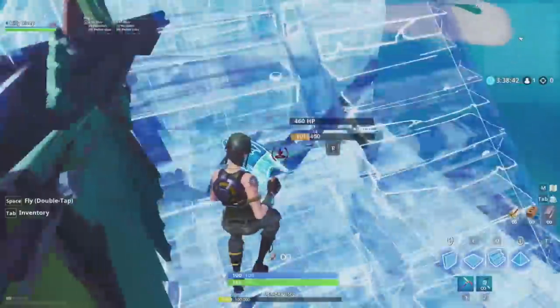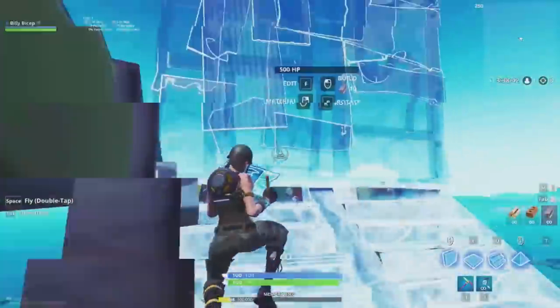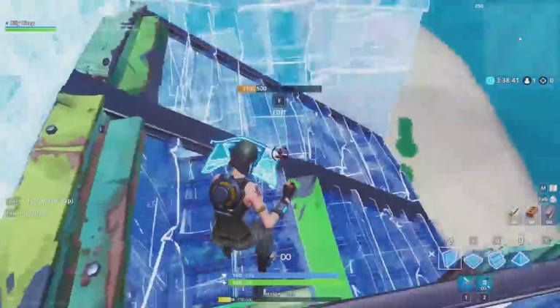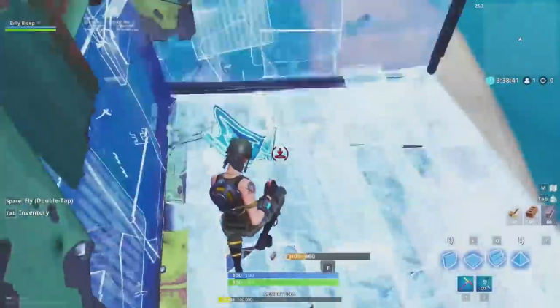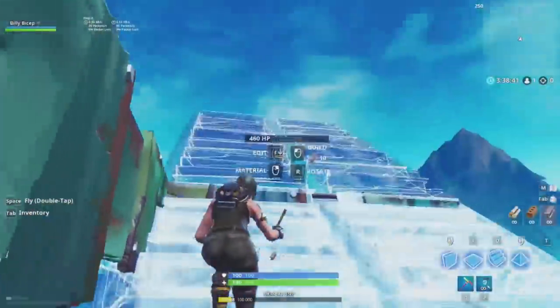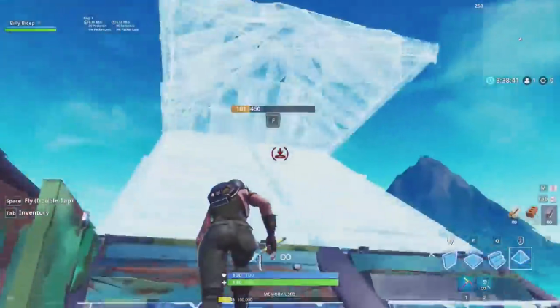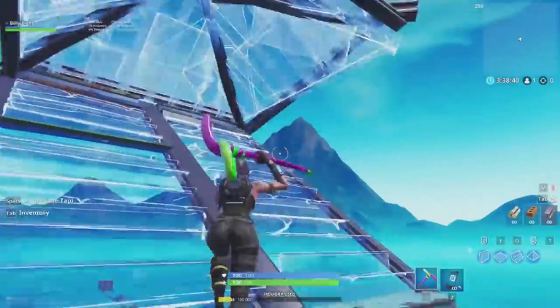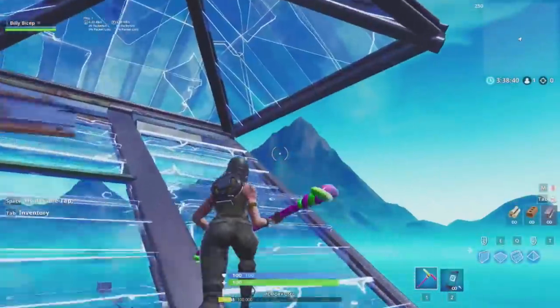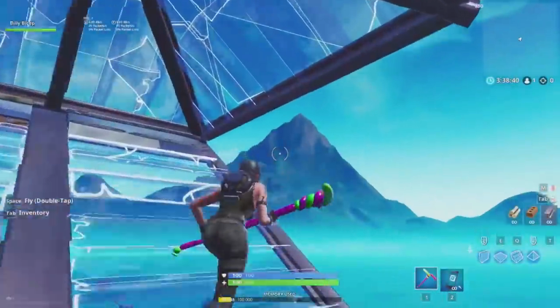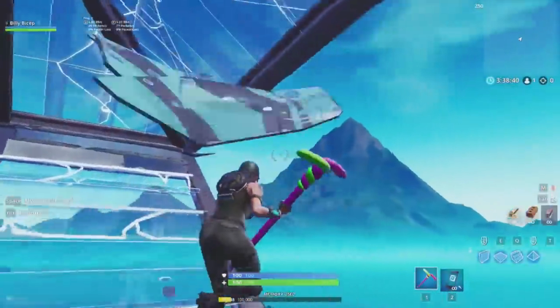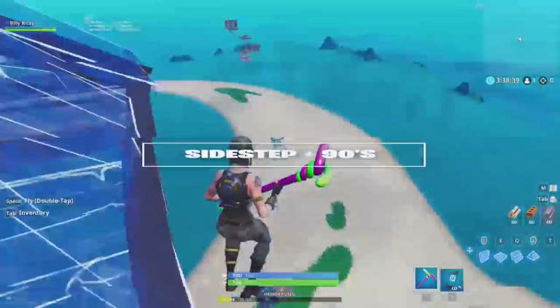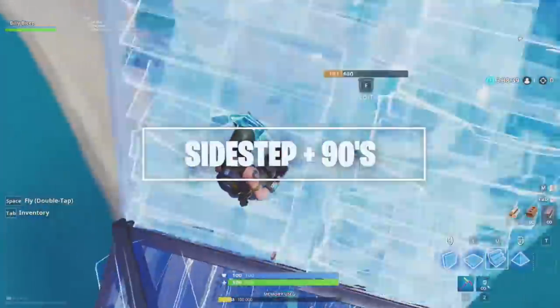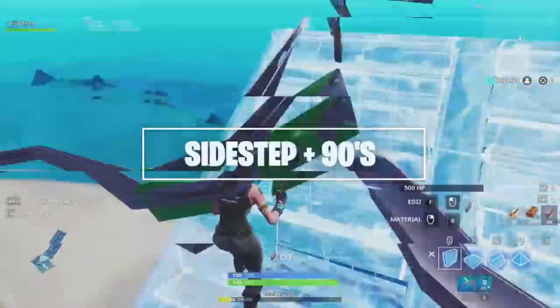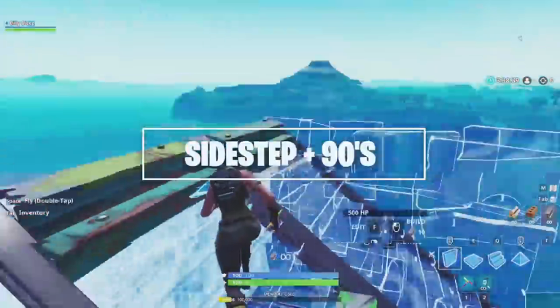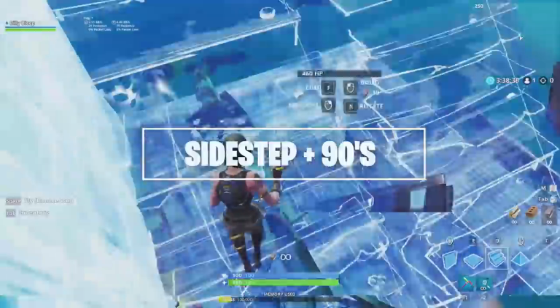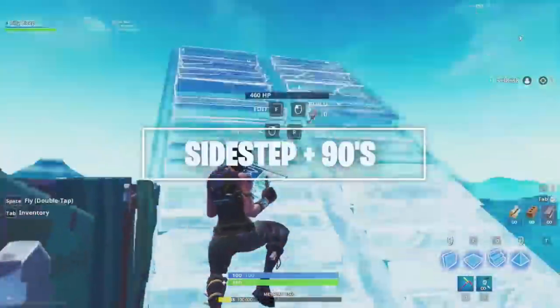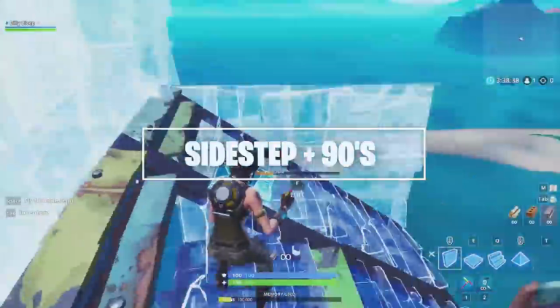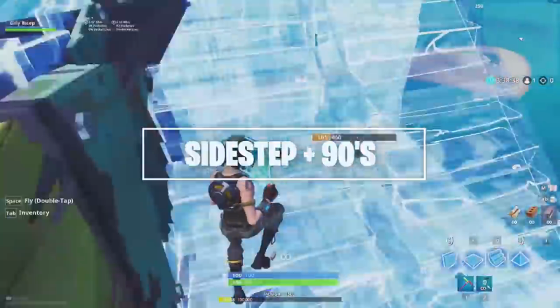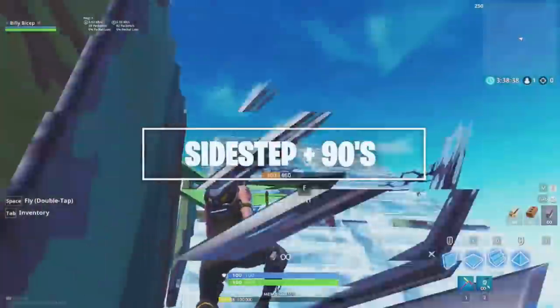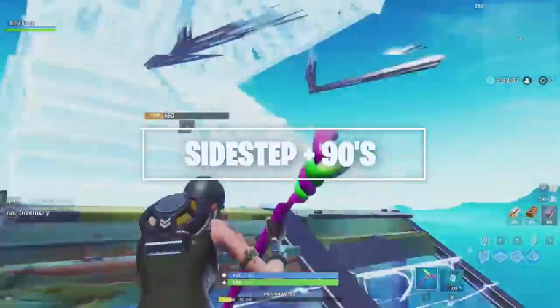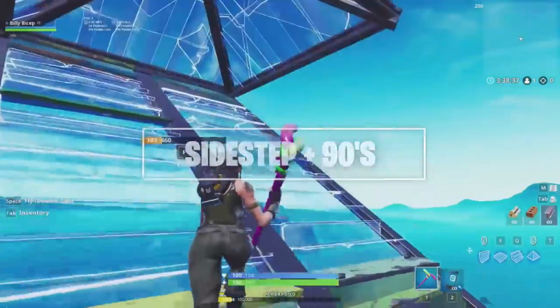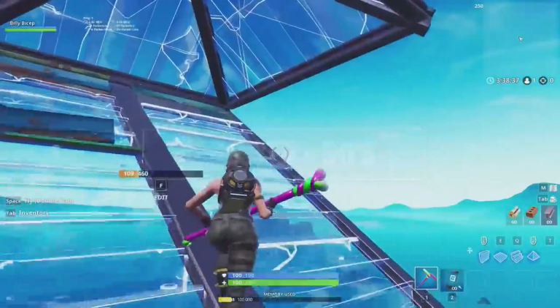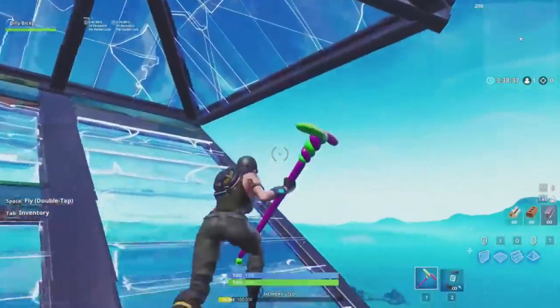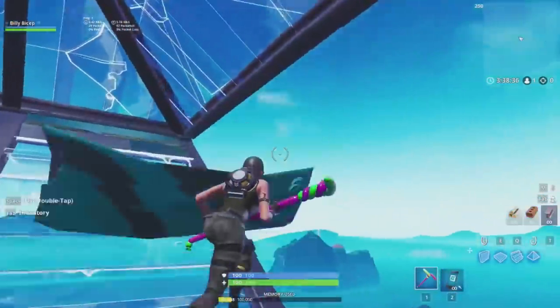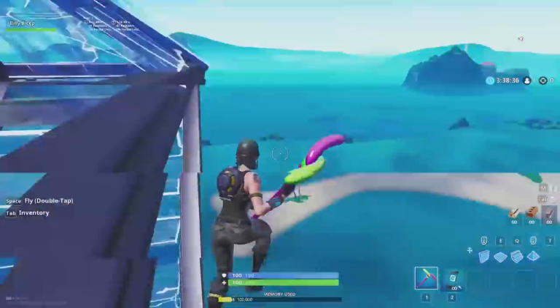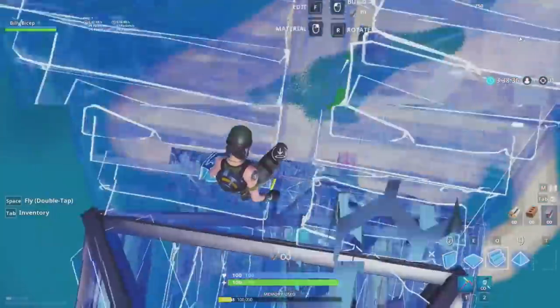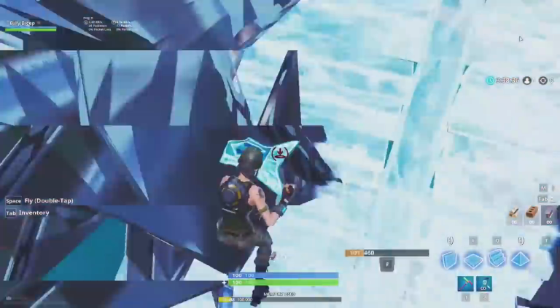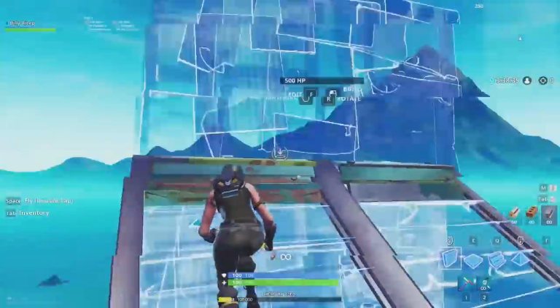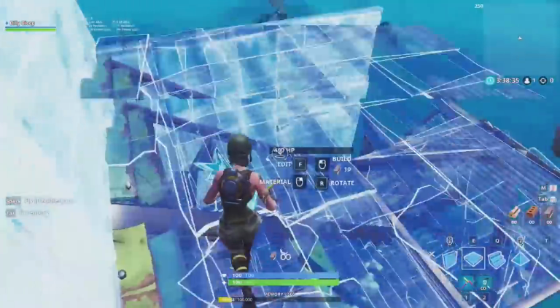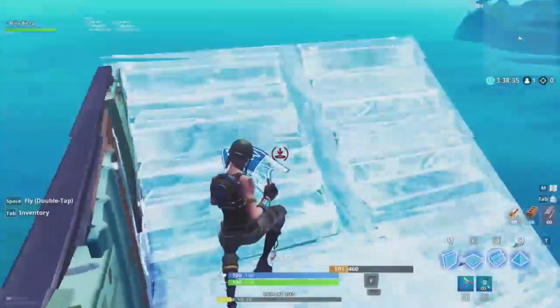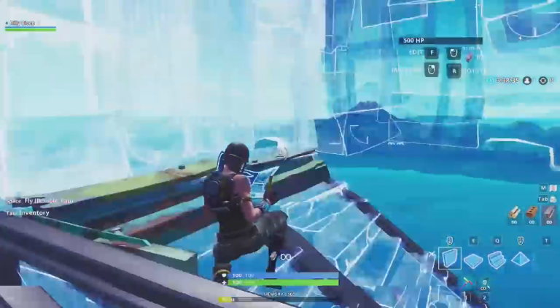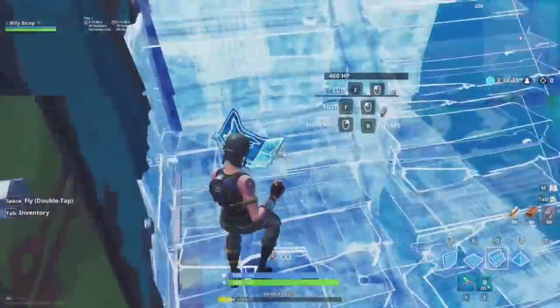The first advanced building pattern combines a pyramid sidestep with 90-degree turns. I have found this pattern to be very effective when you're trying to retake high ground.